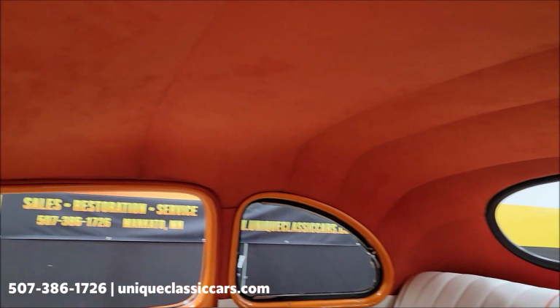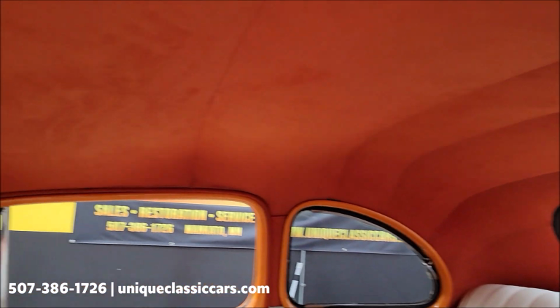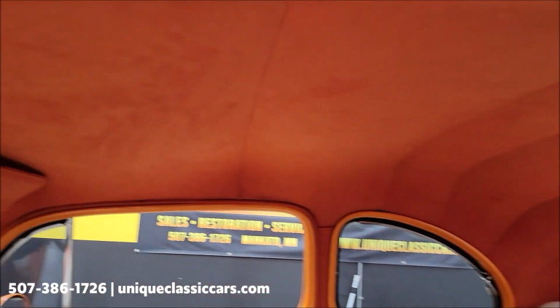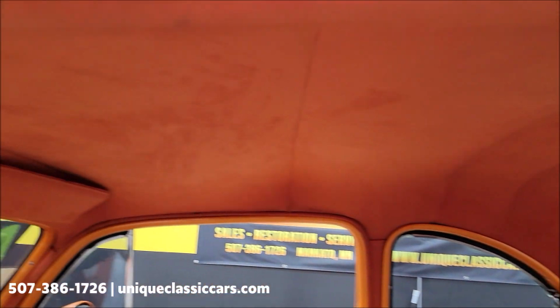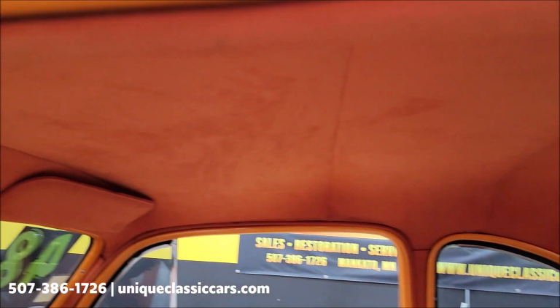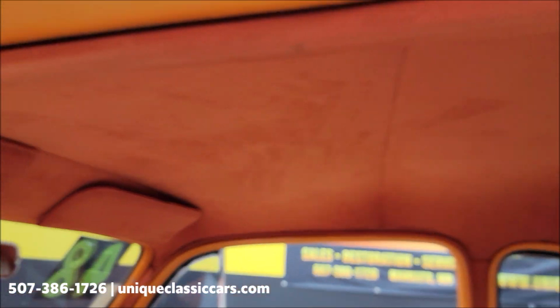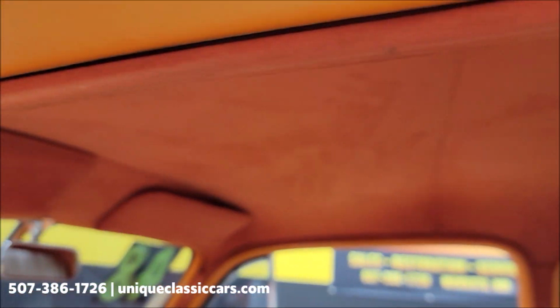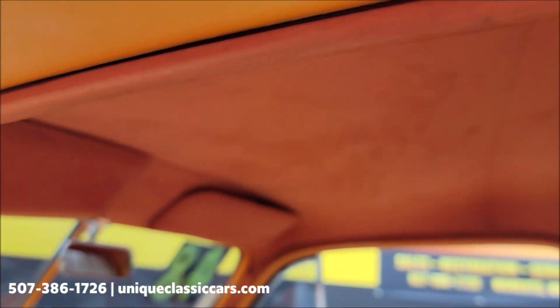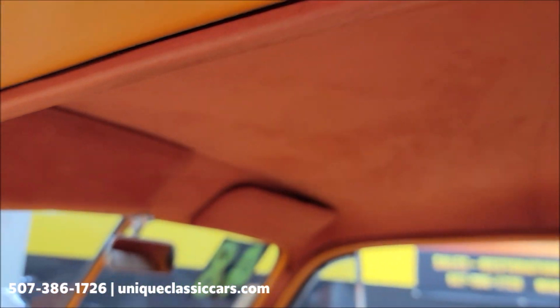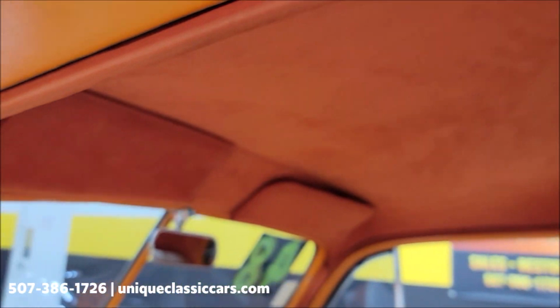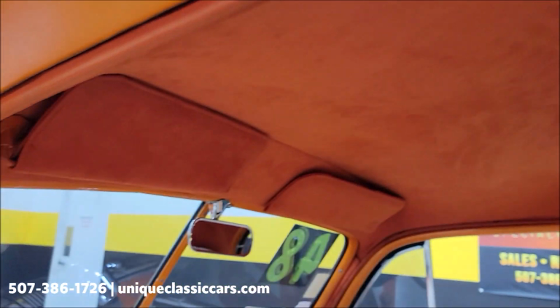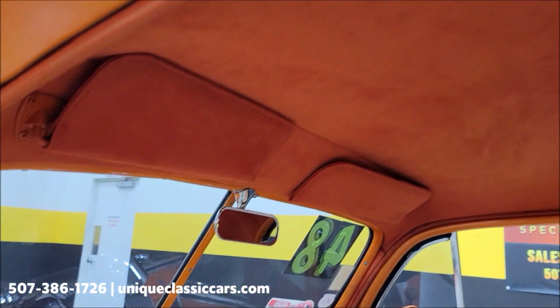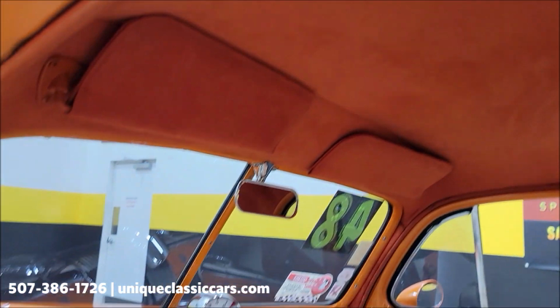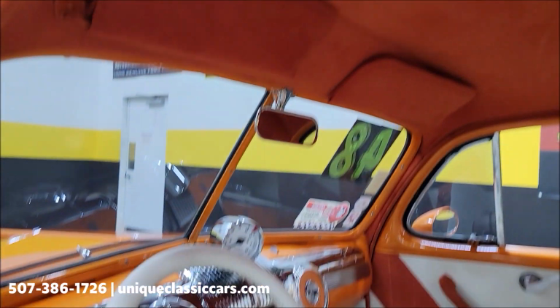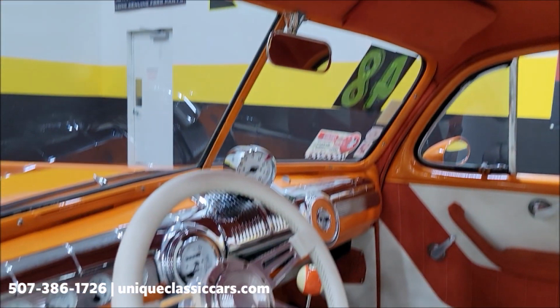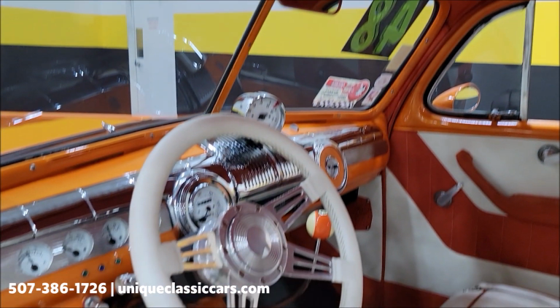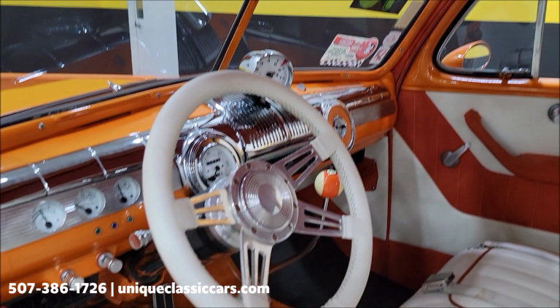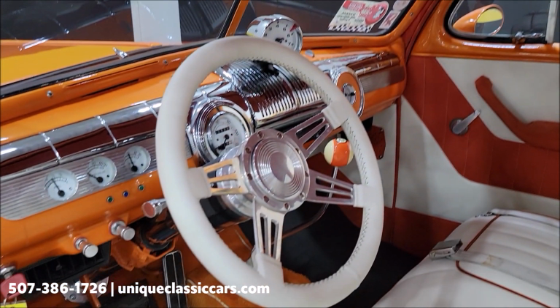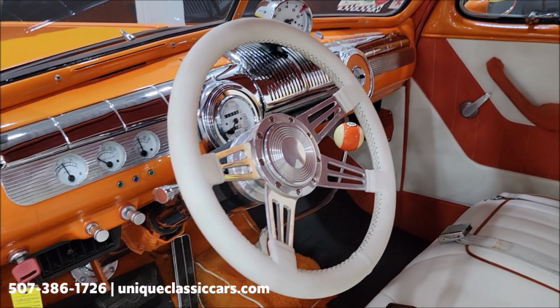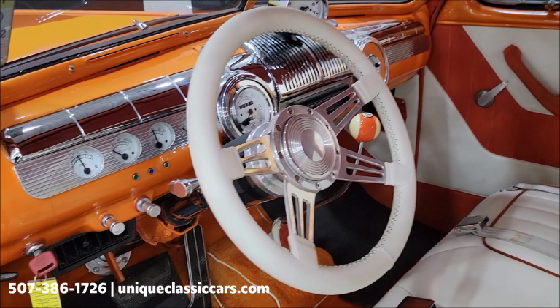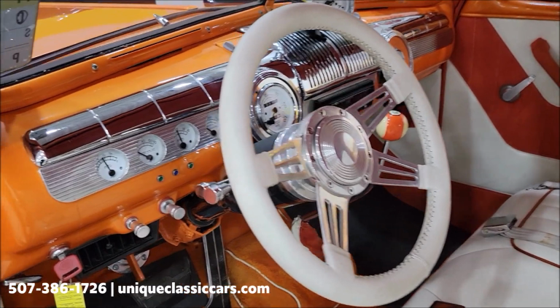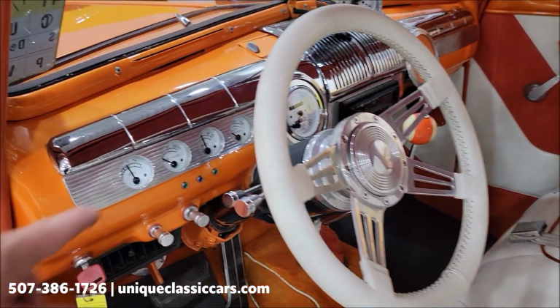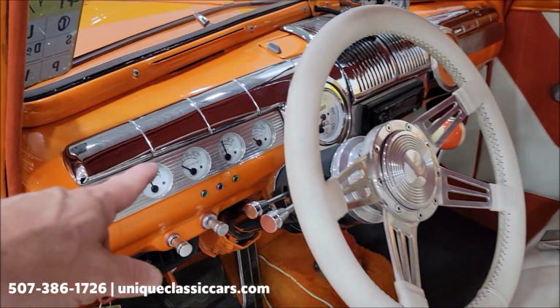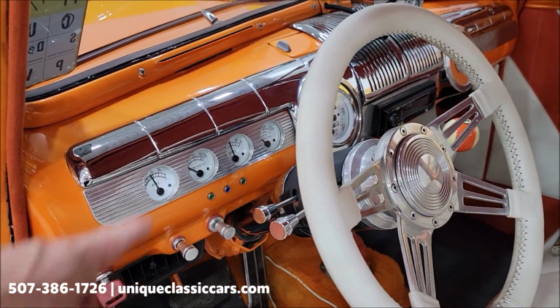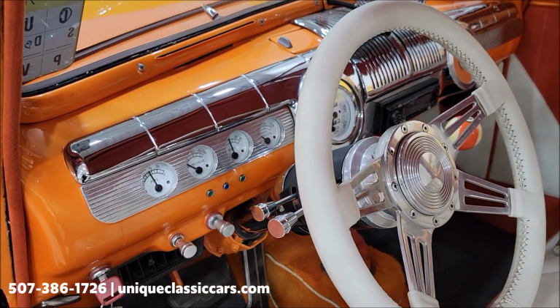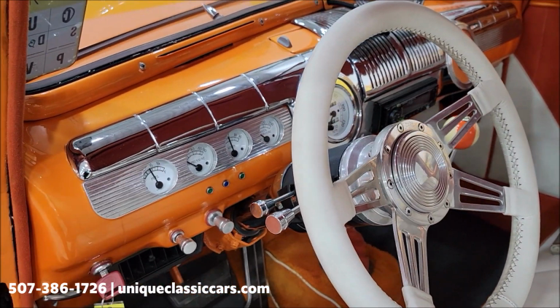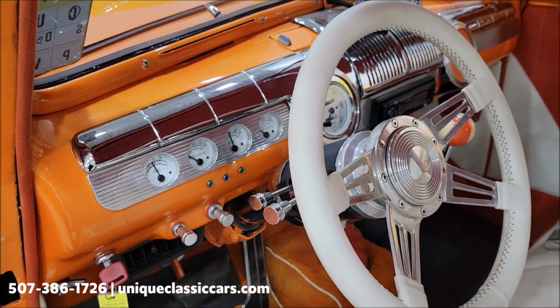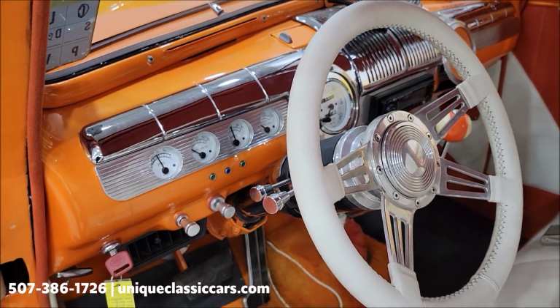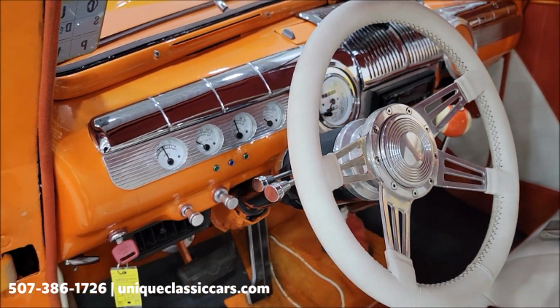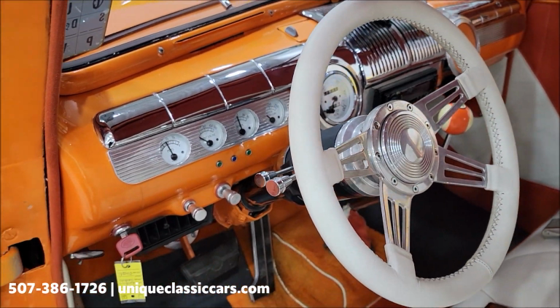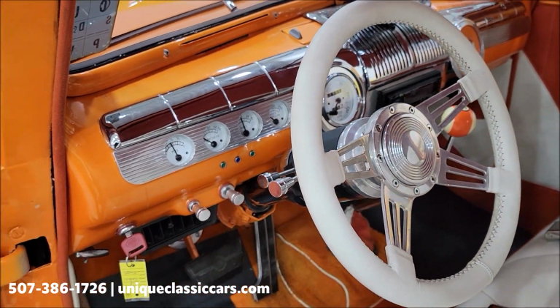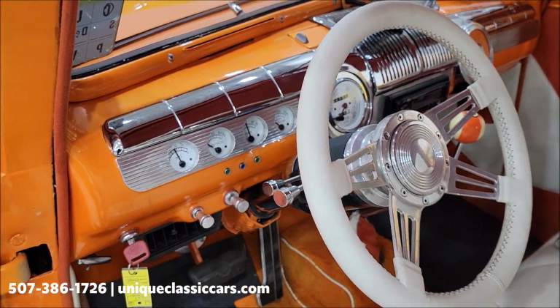Headliner is all intact, also in orange. And the tilt column with video gauges up here in the cluster.